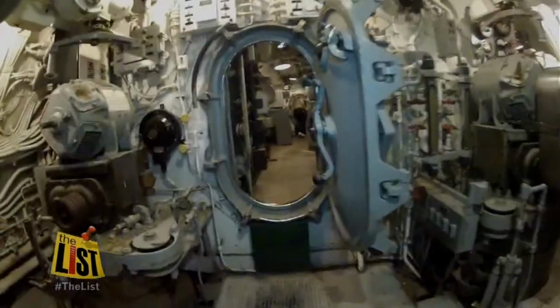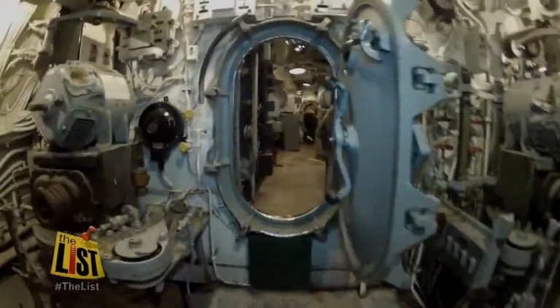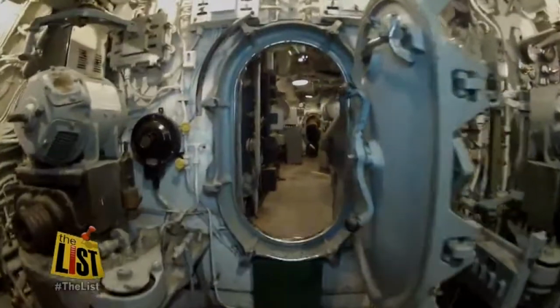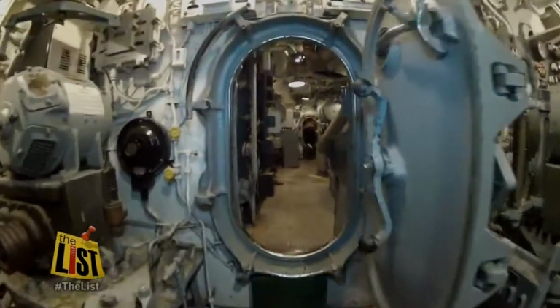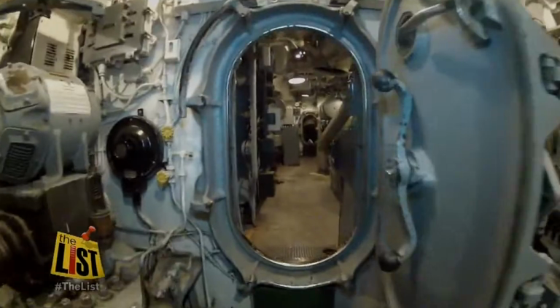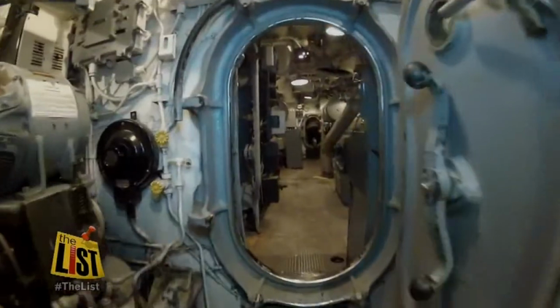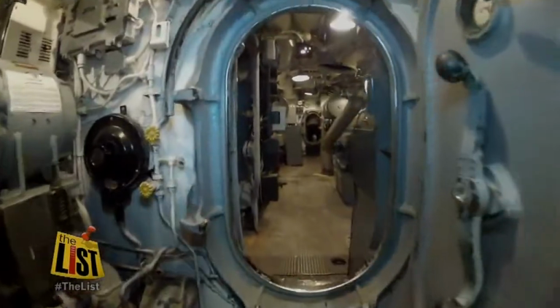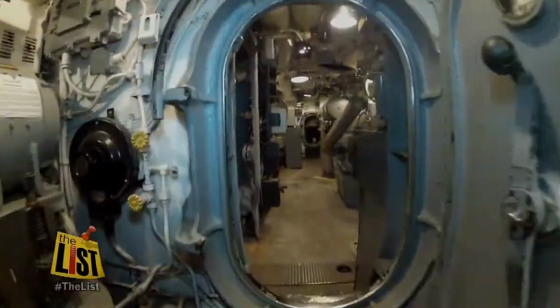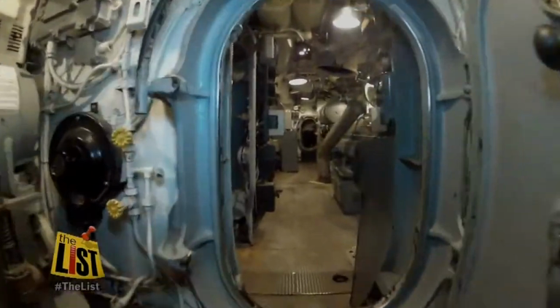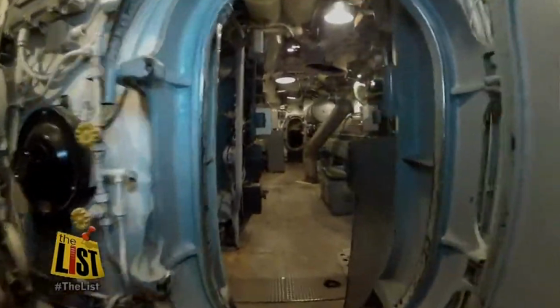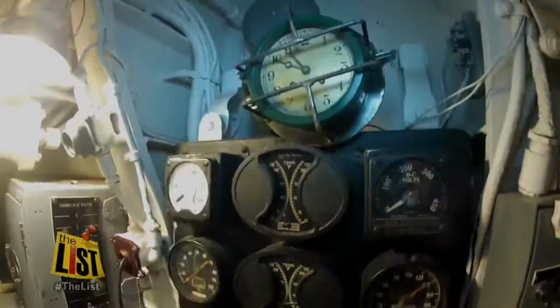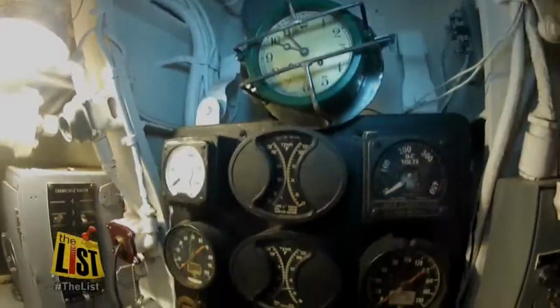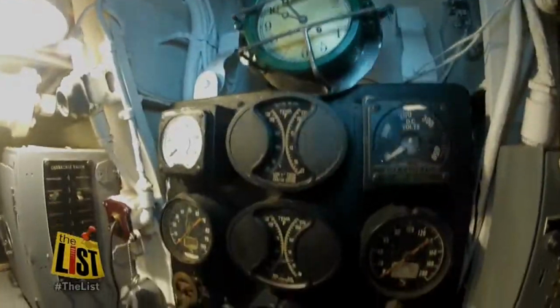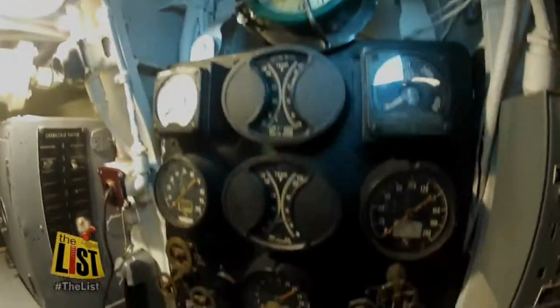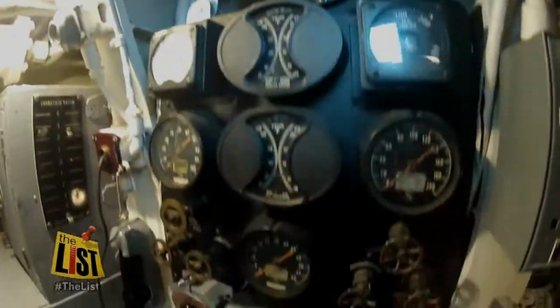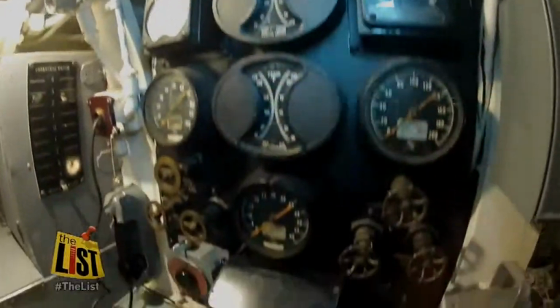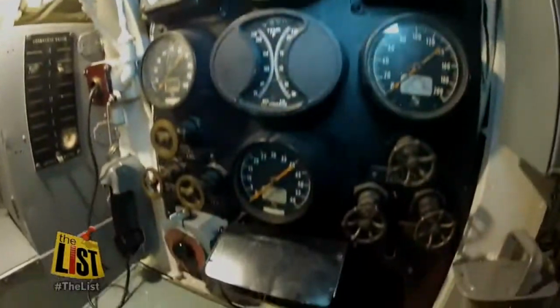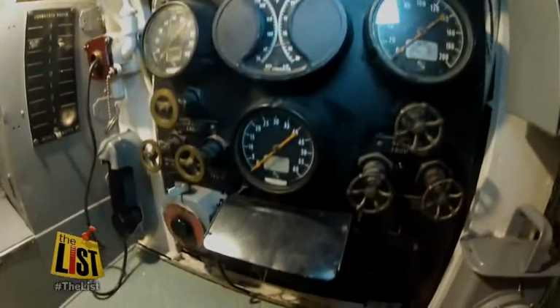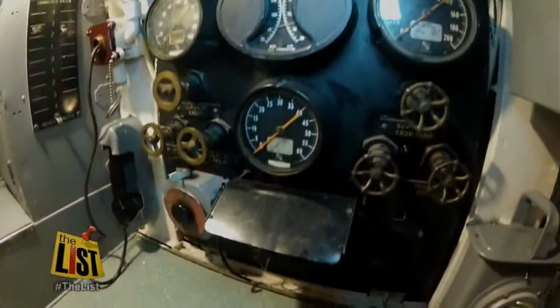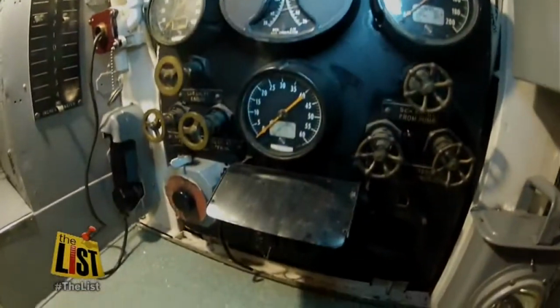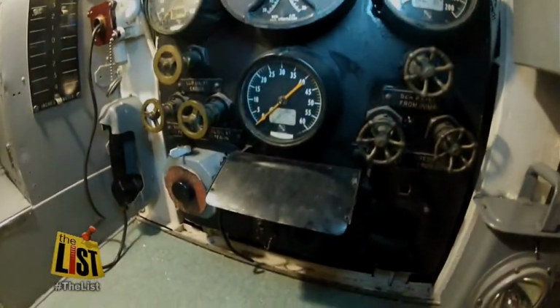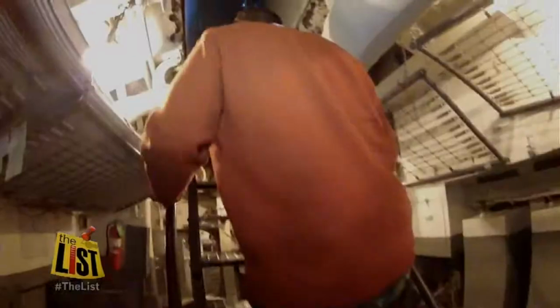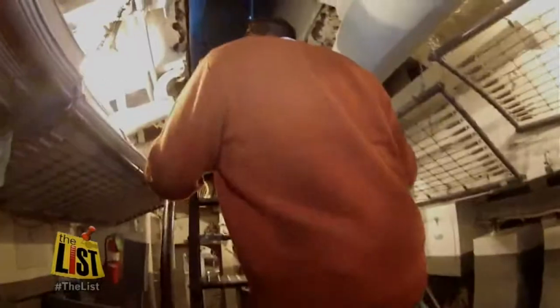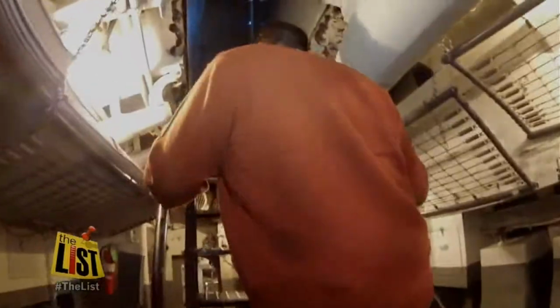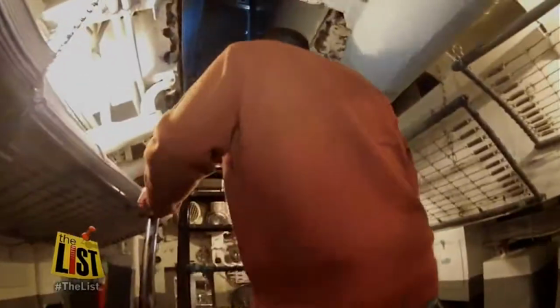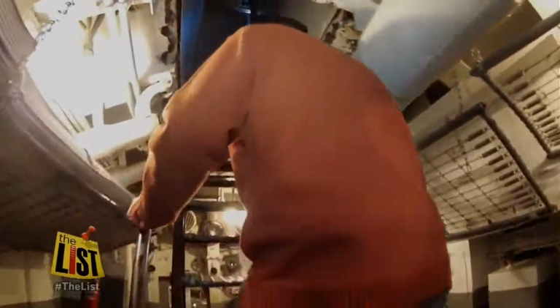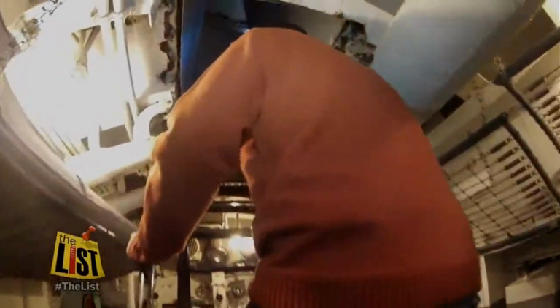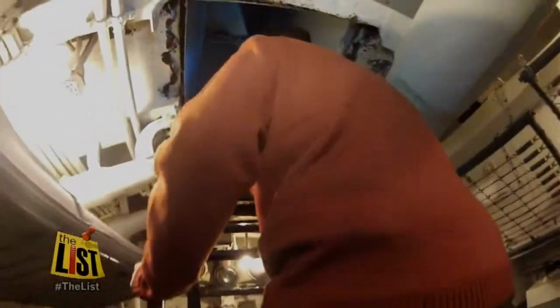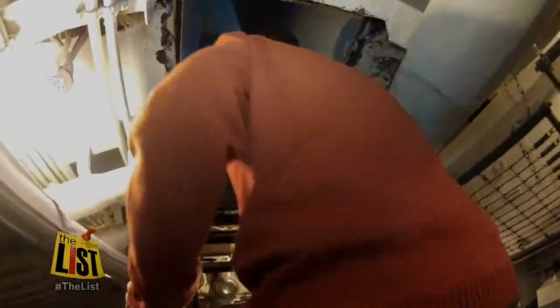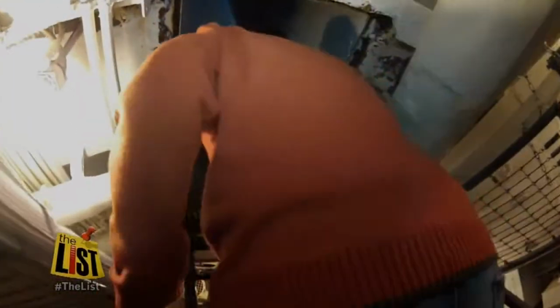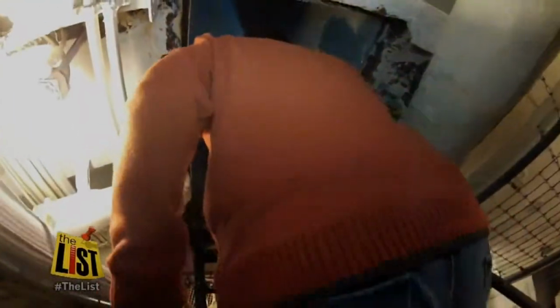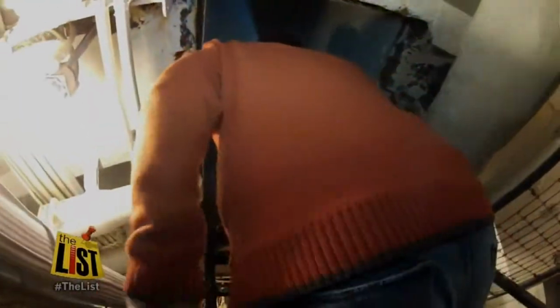From forward to aft, I've got one word to describe the Batfish: impressive.